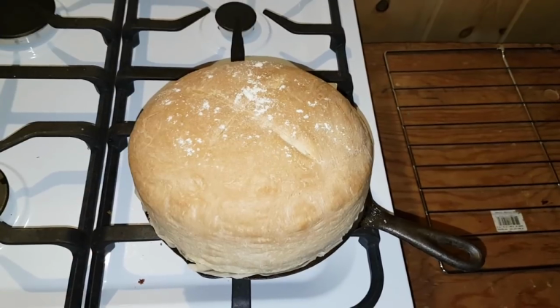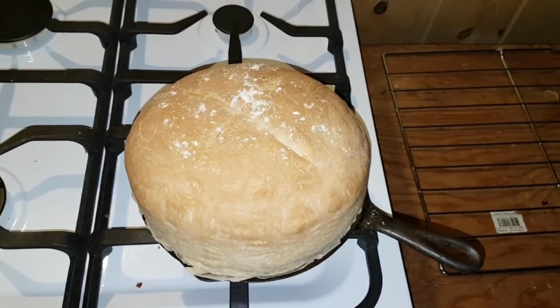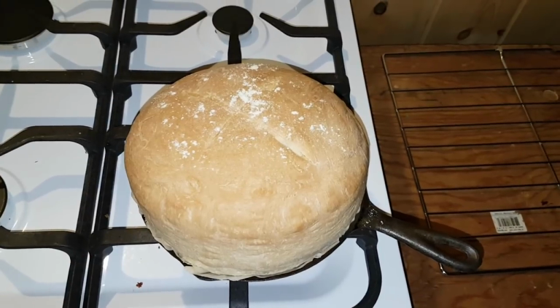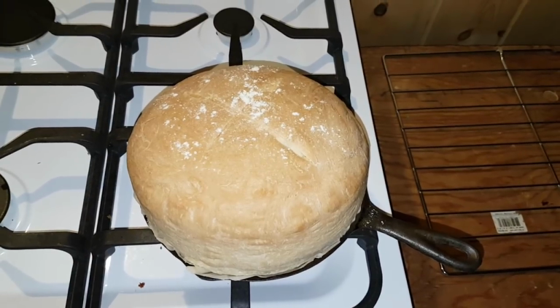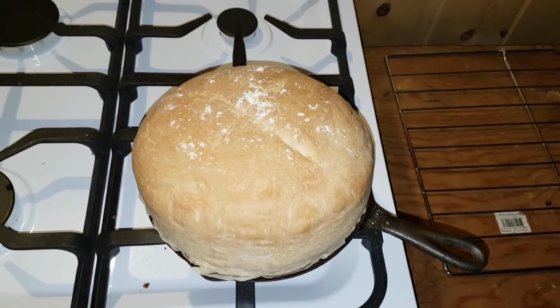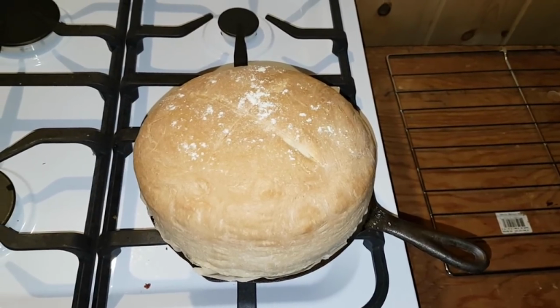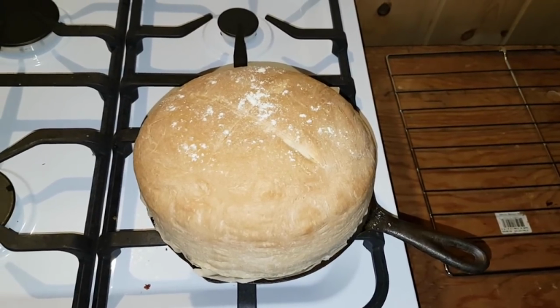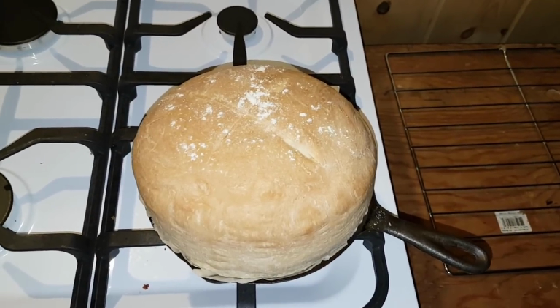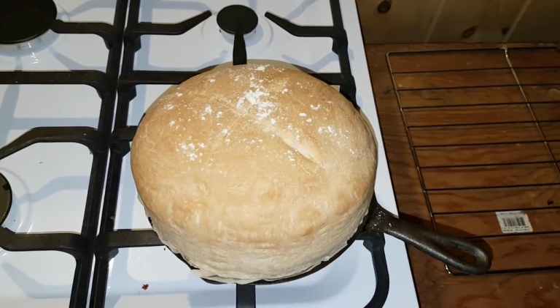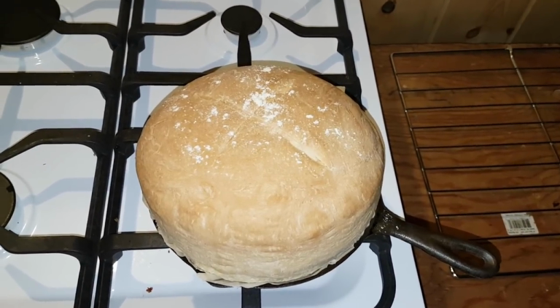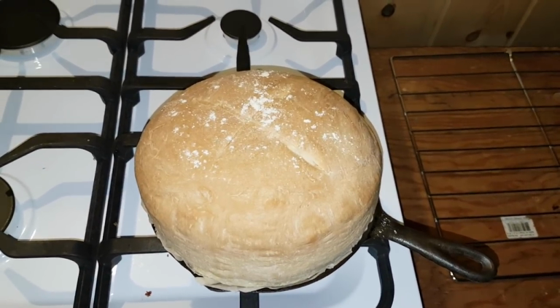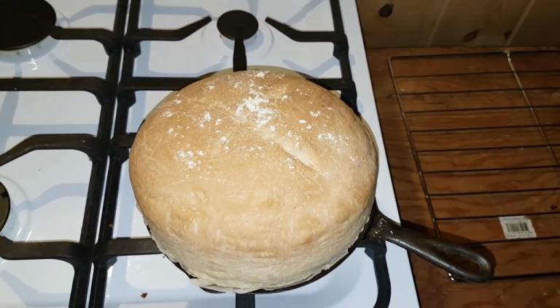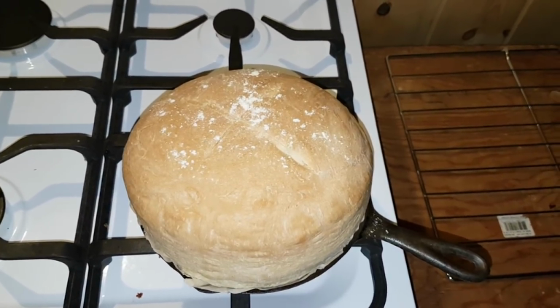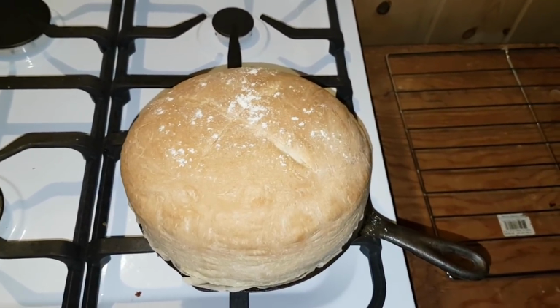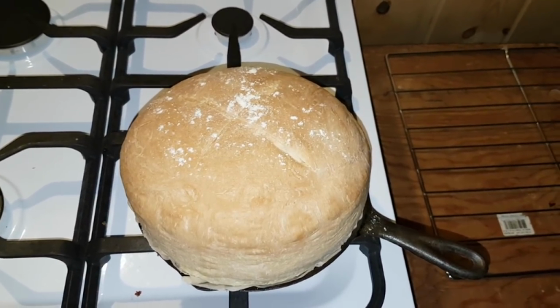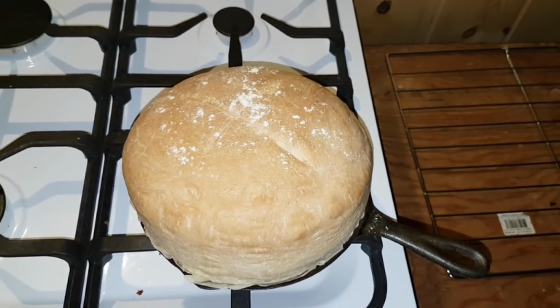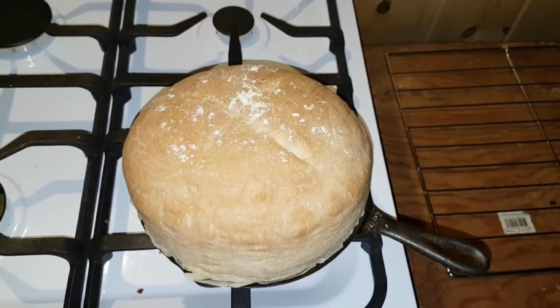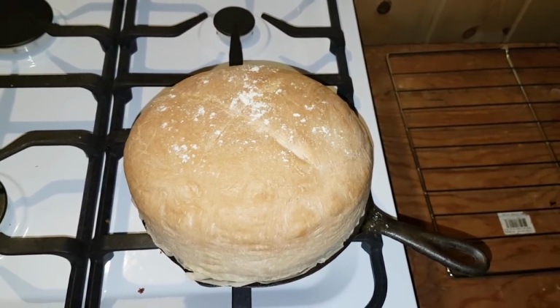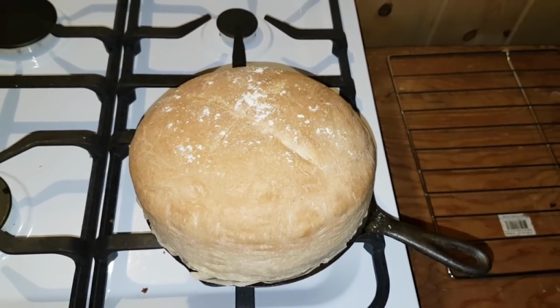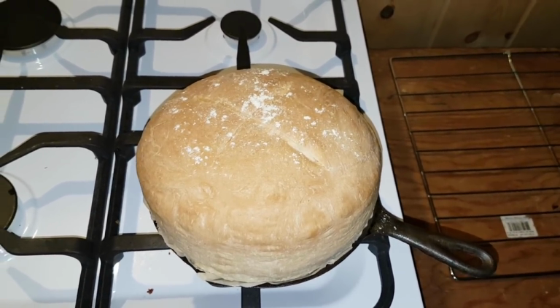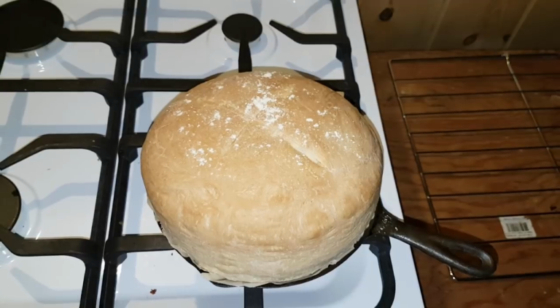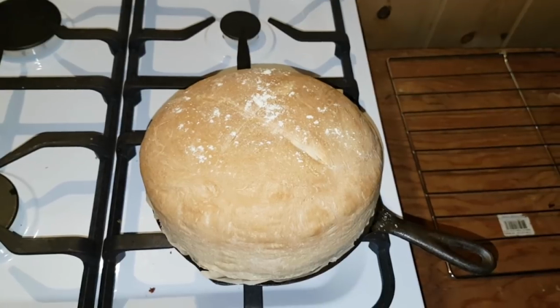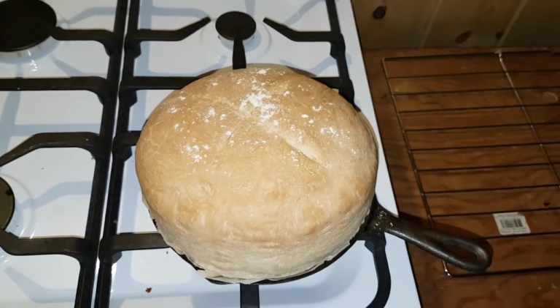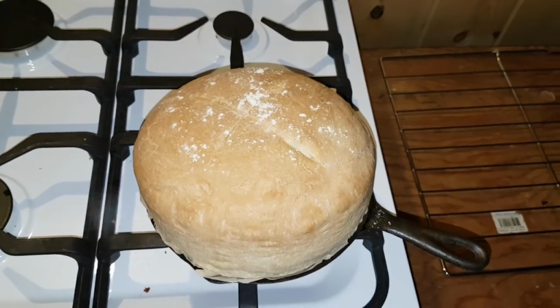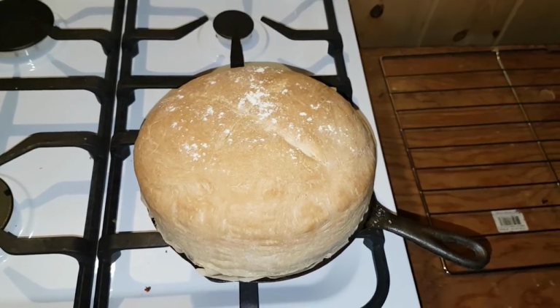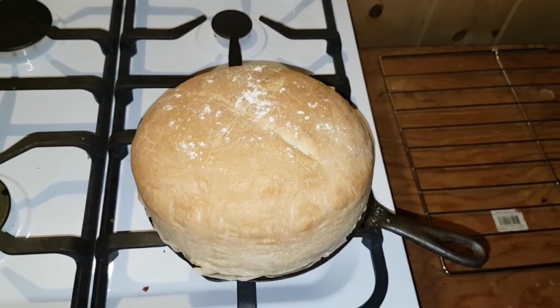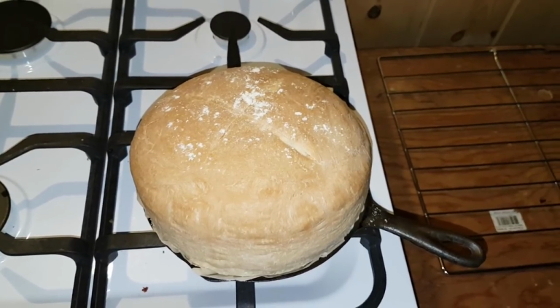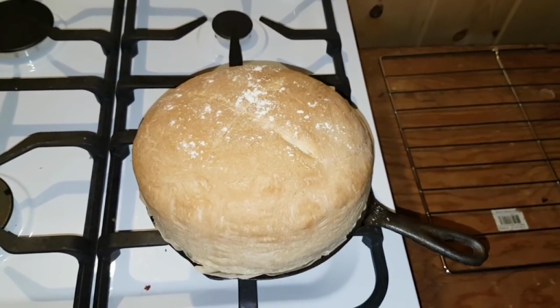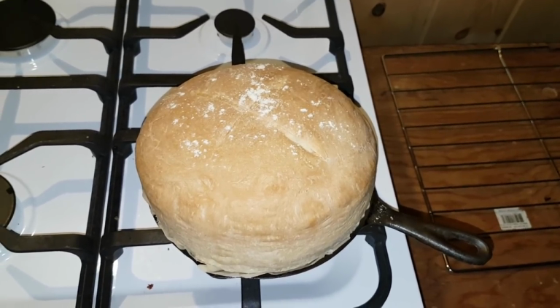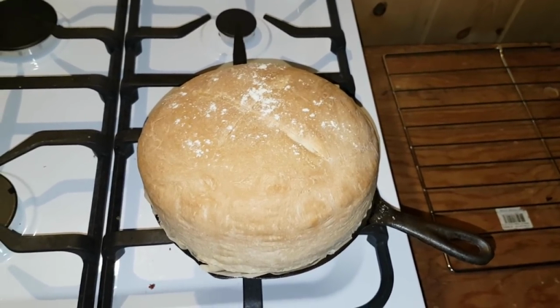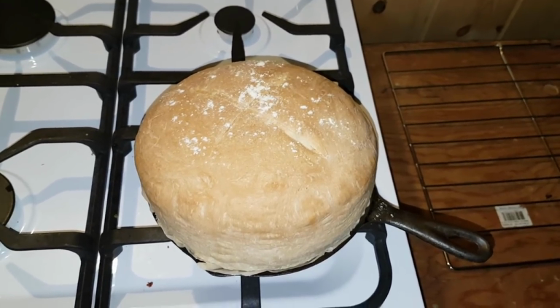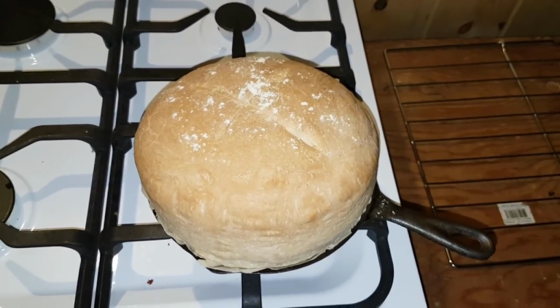OK, there's my loaf of bread ready to go. I'm going to let that cool off and then I'm going to cut it up and try it.